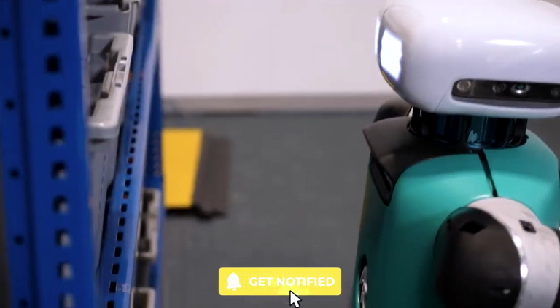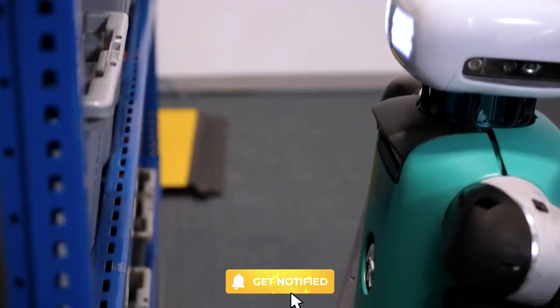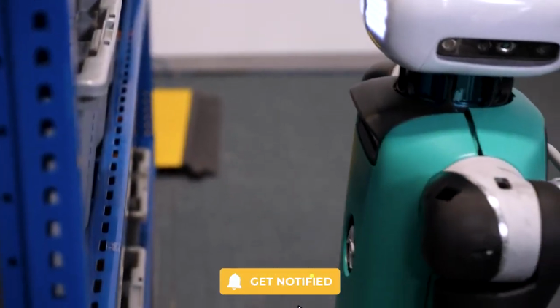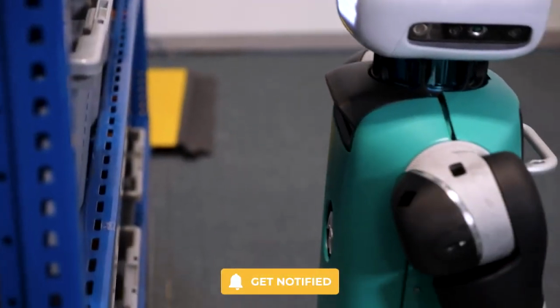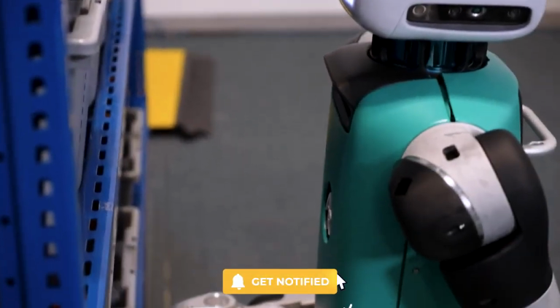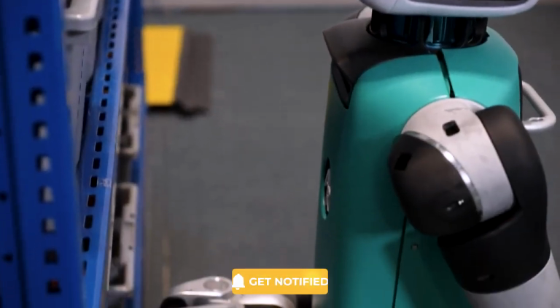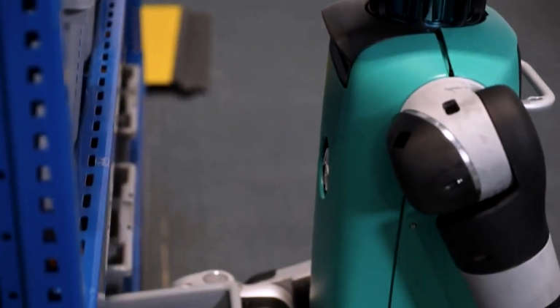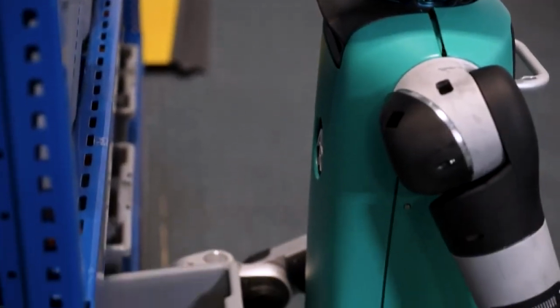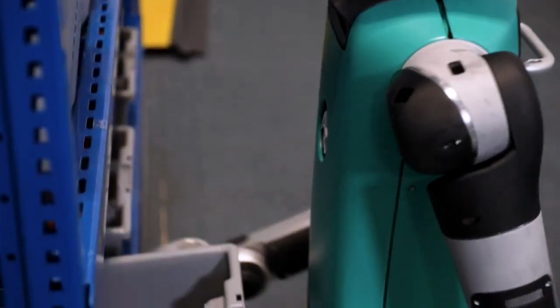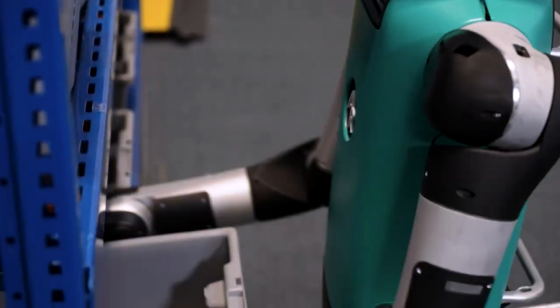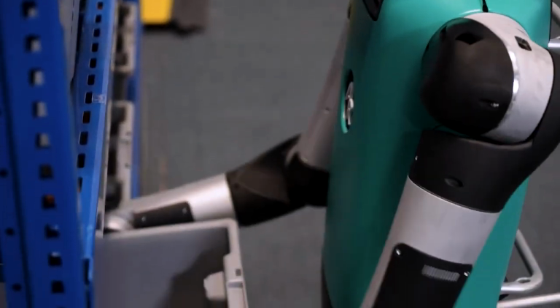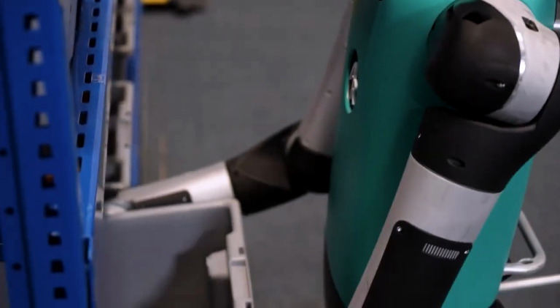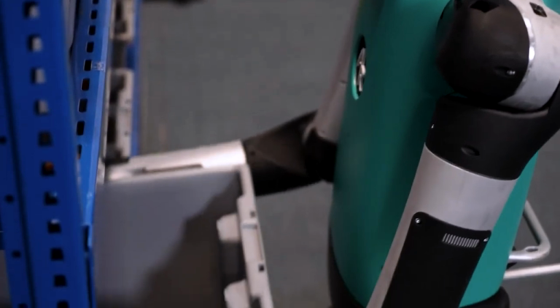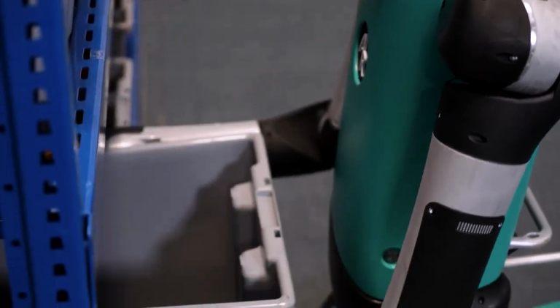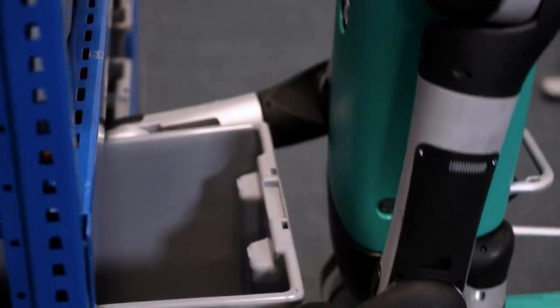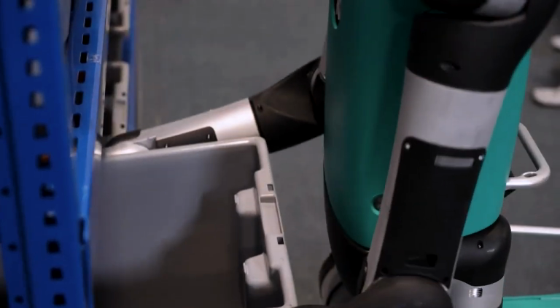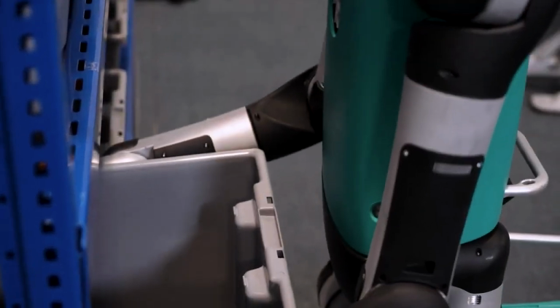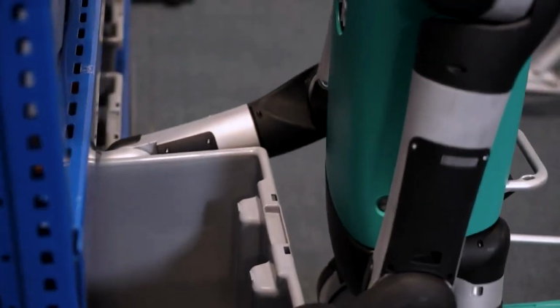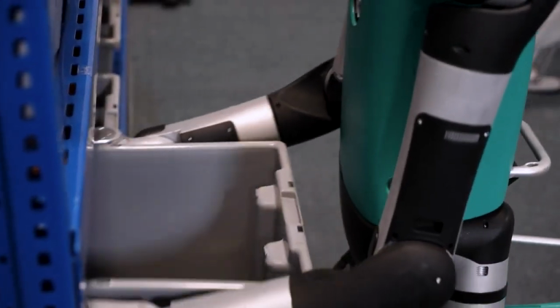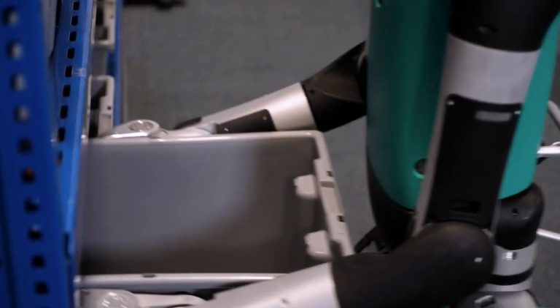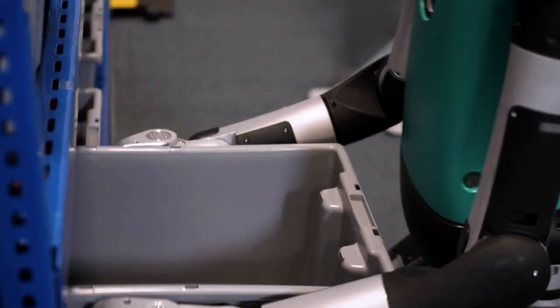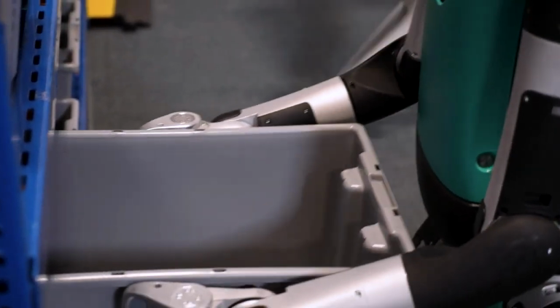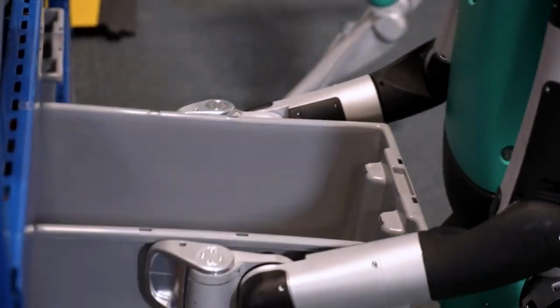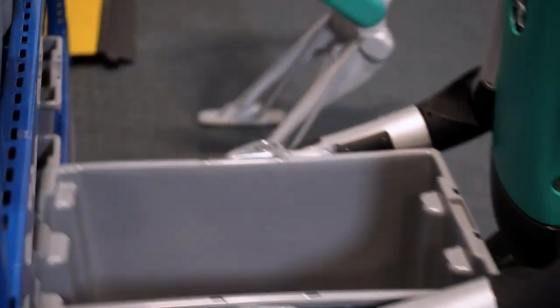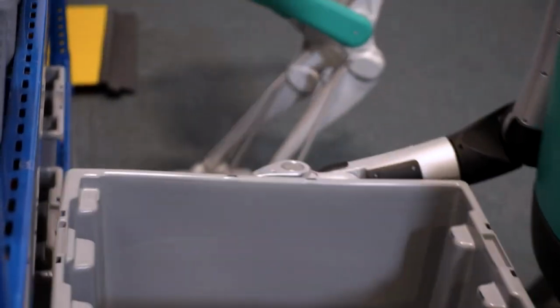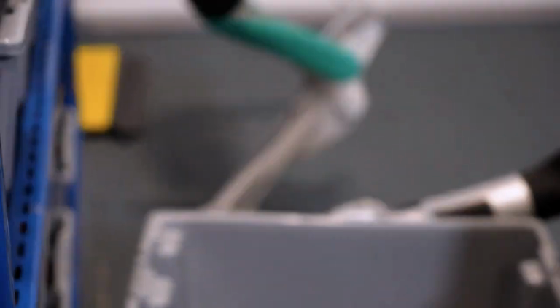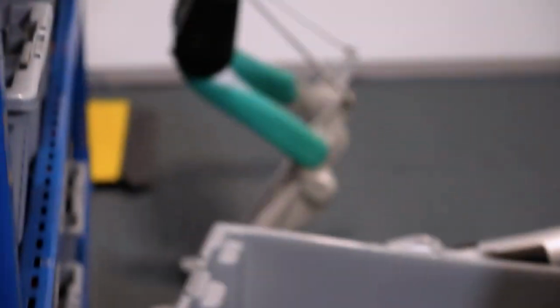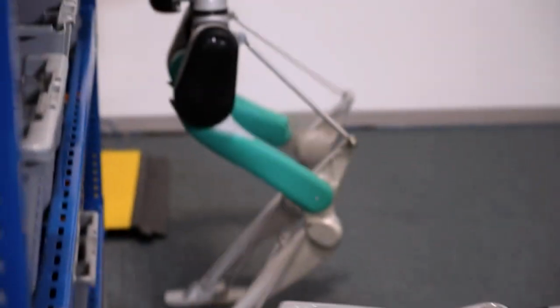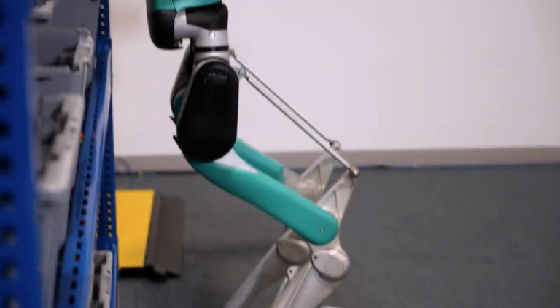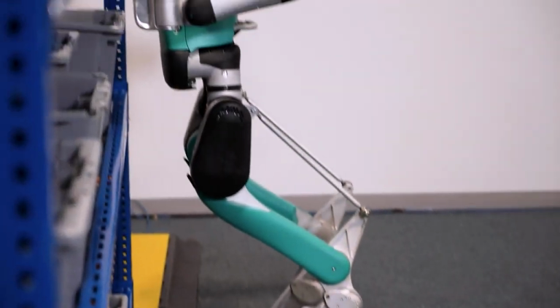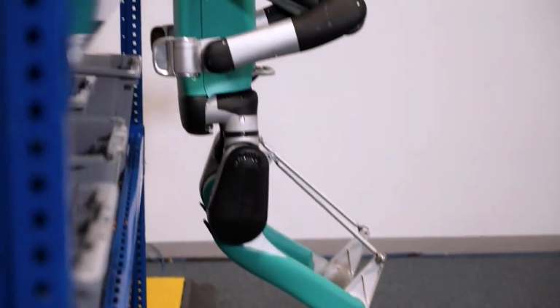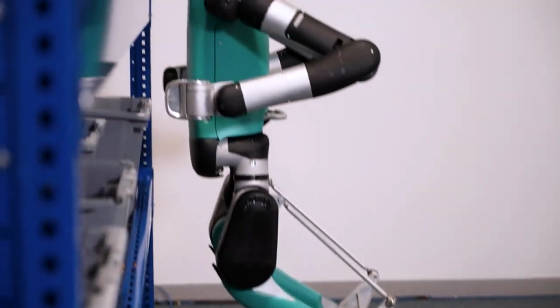As the market for humanoid robots expands, Digit is poised to become a familiar presence working alongside humans in collaborative environments.